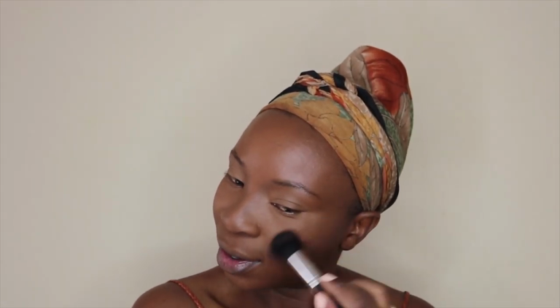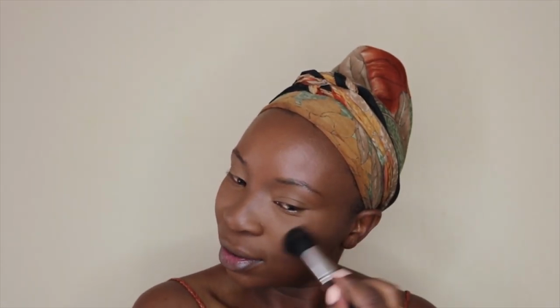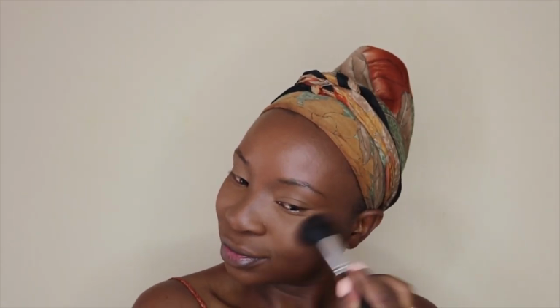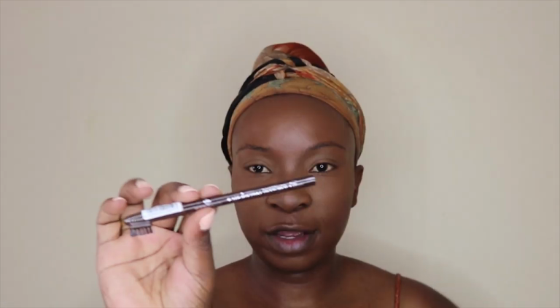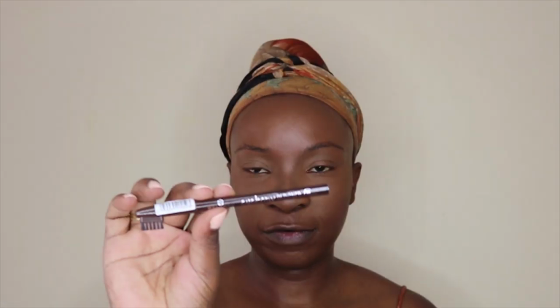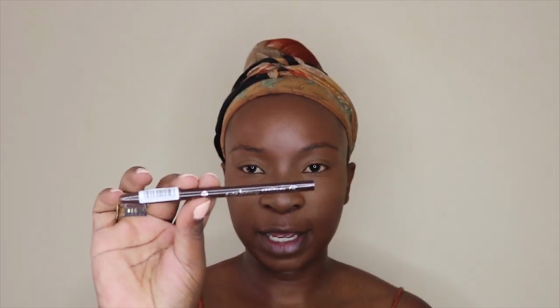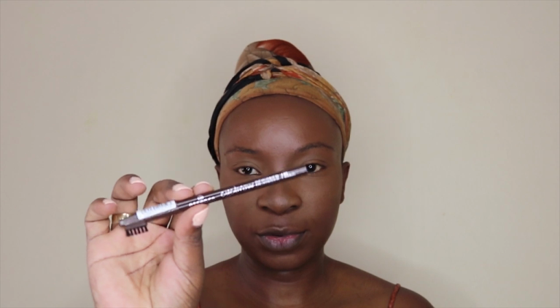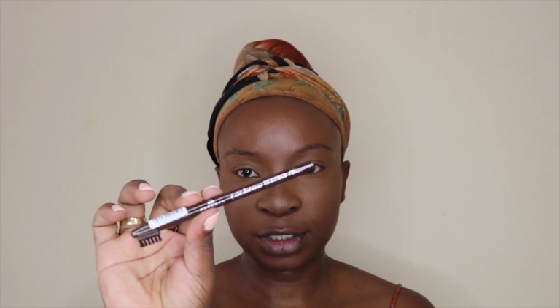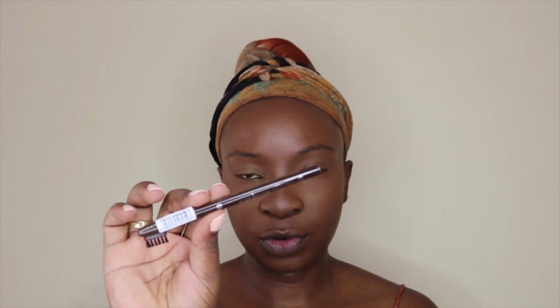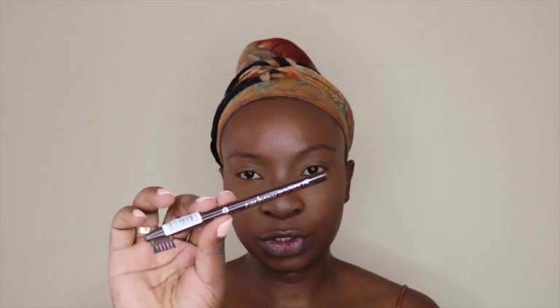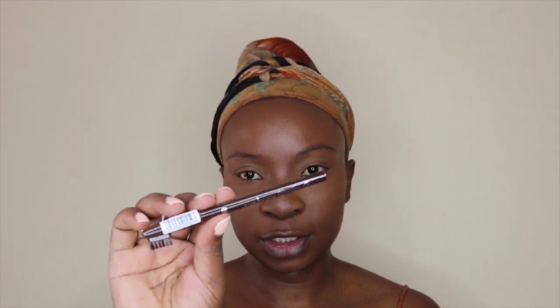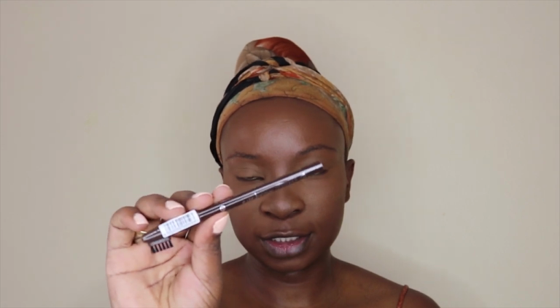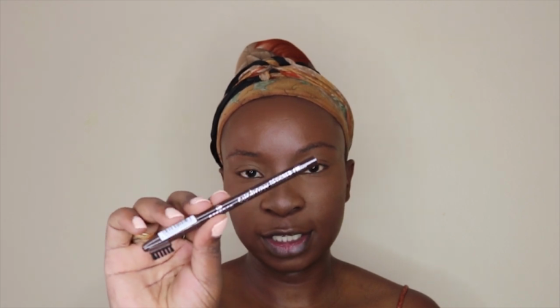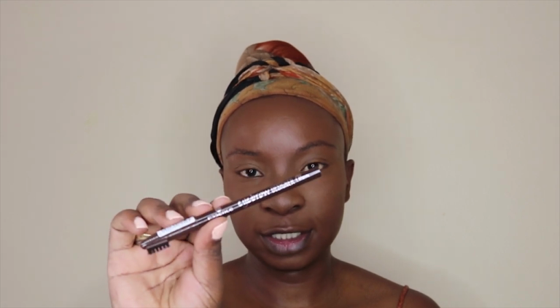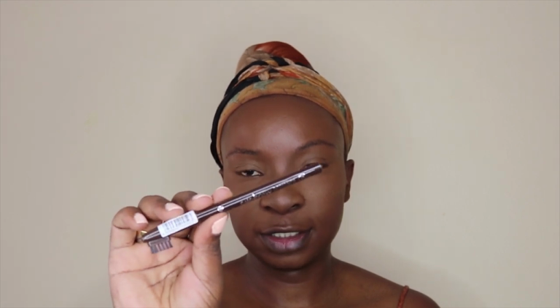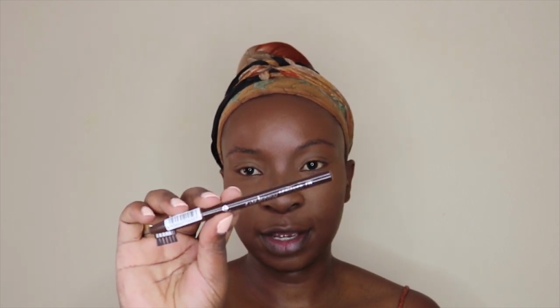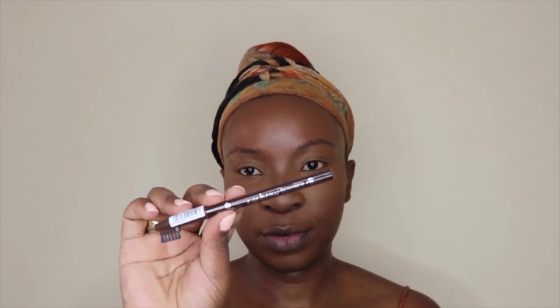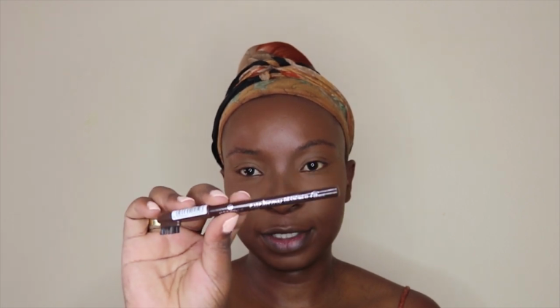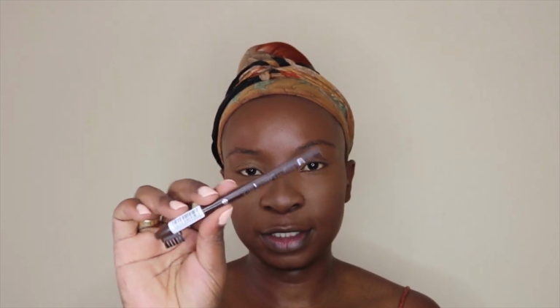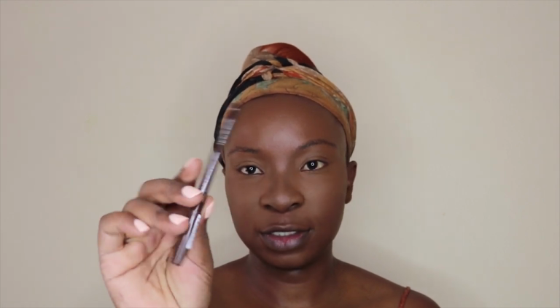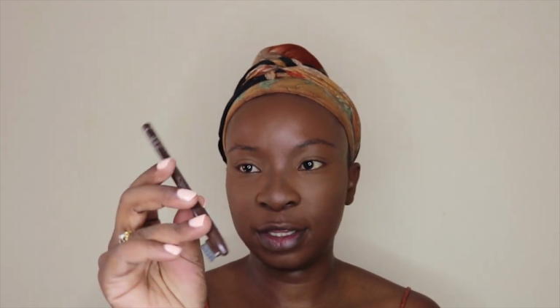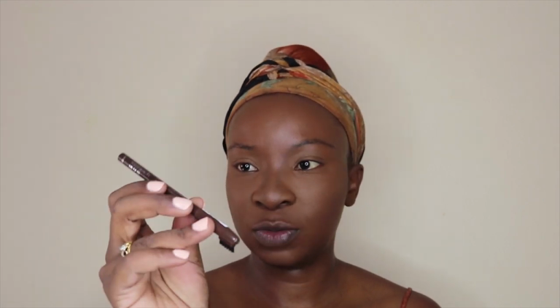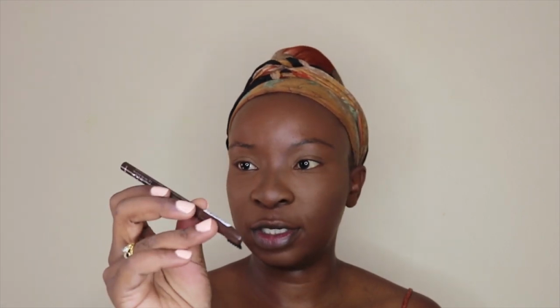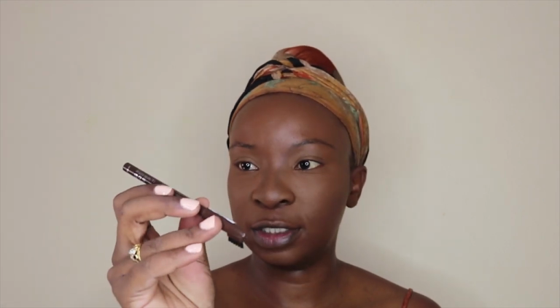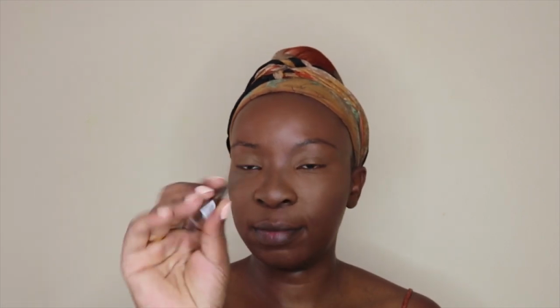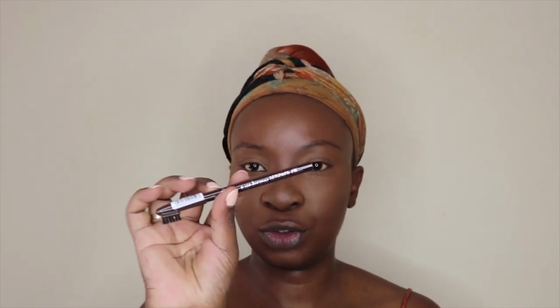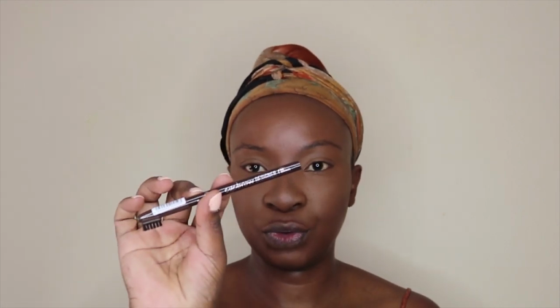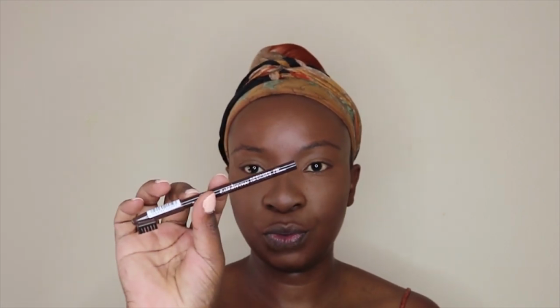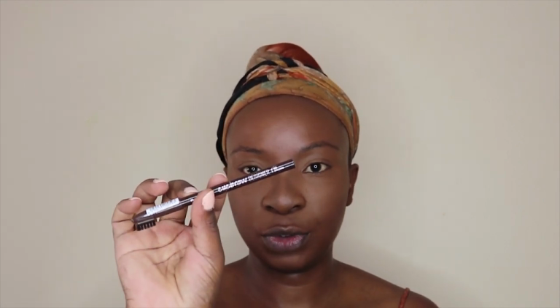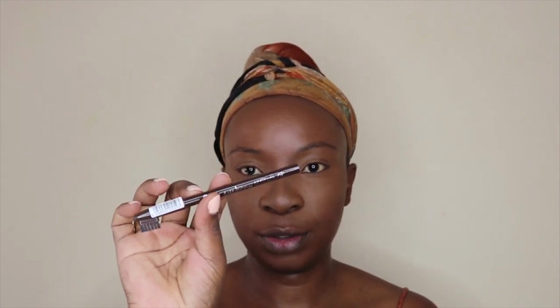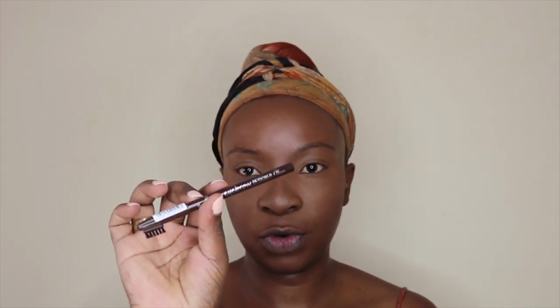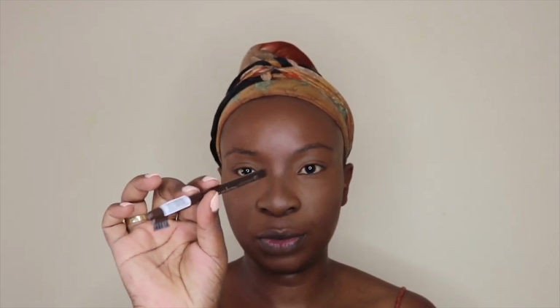For my eyebrows I'm going to use this Essence eyebrow pencil and this one is in number two in brown.